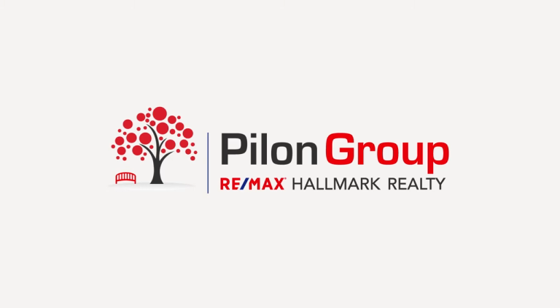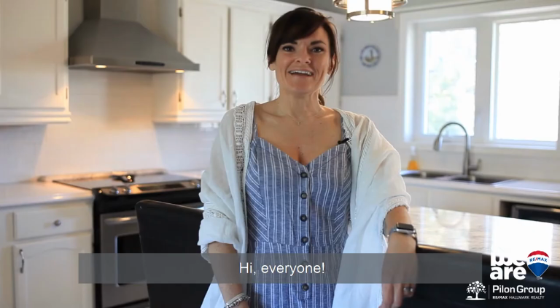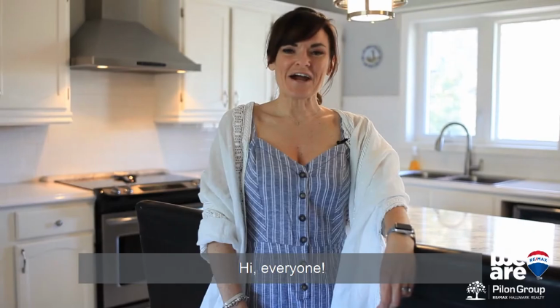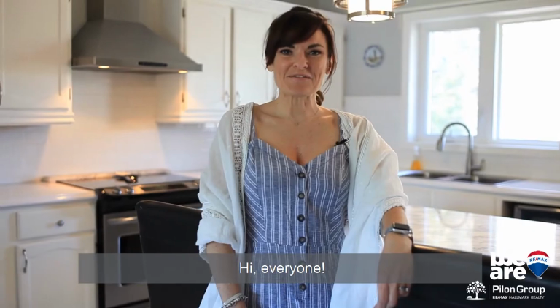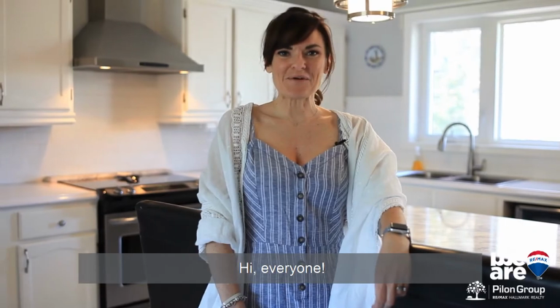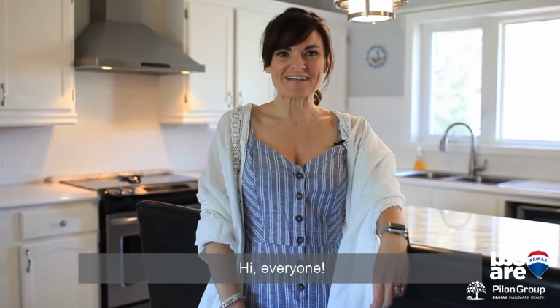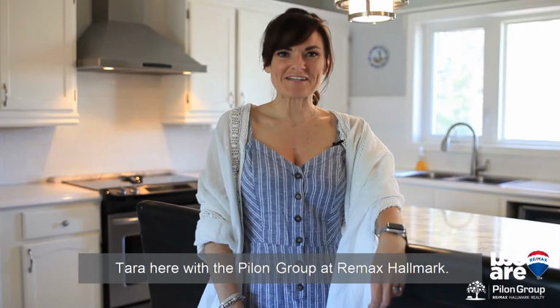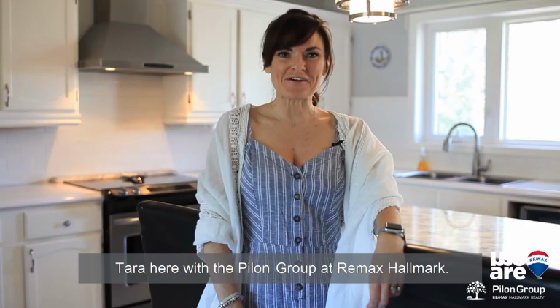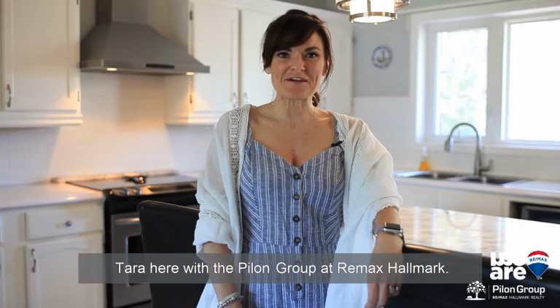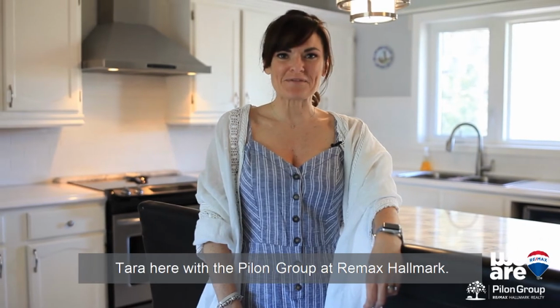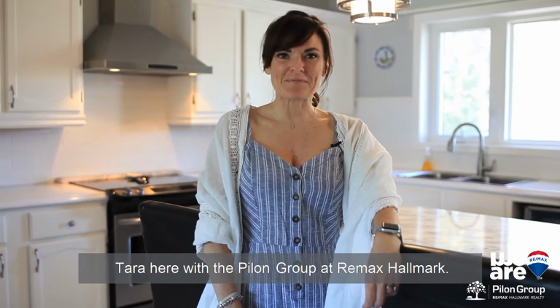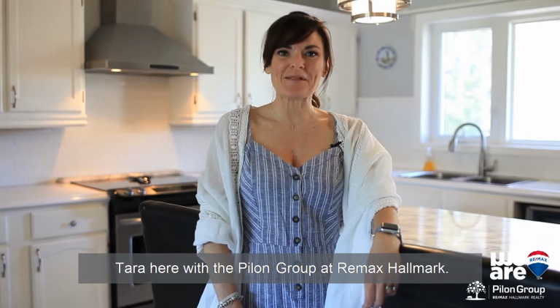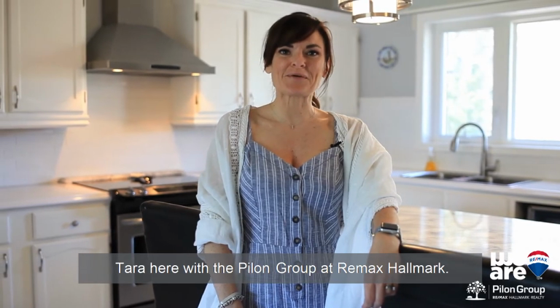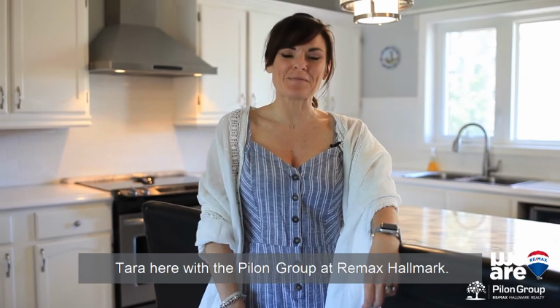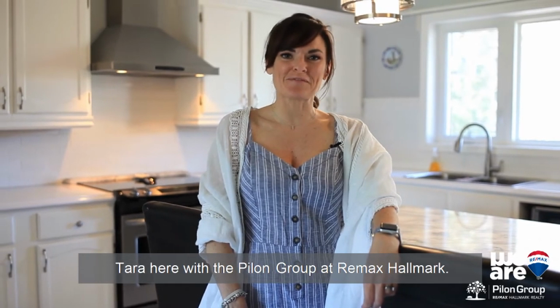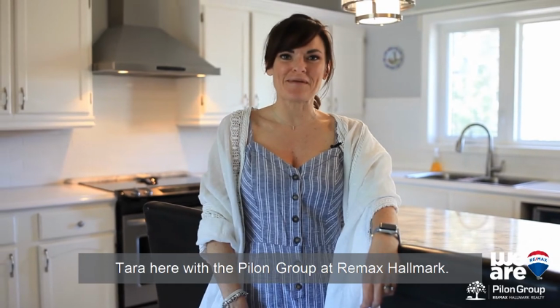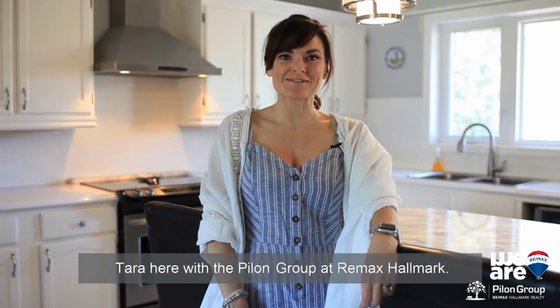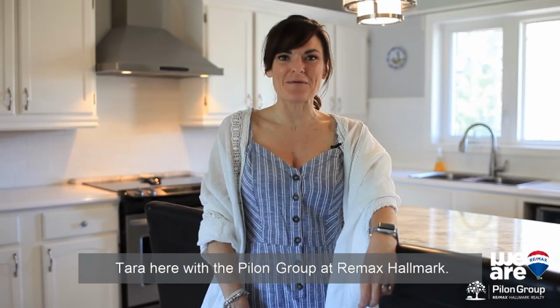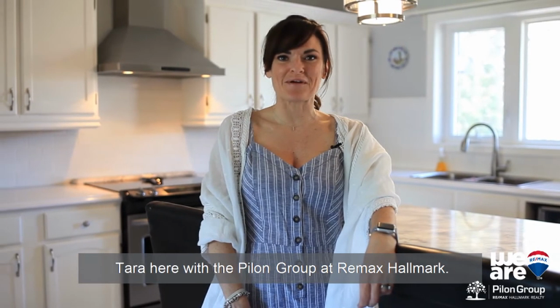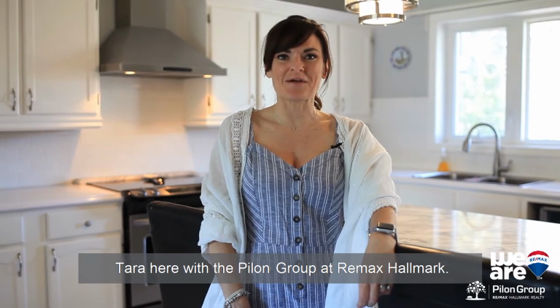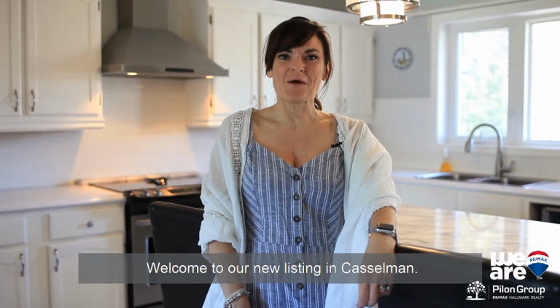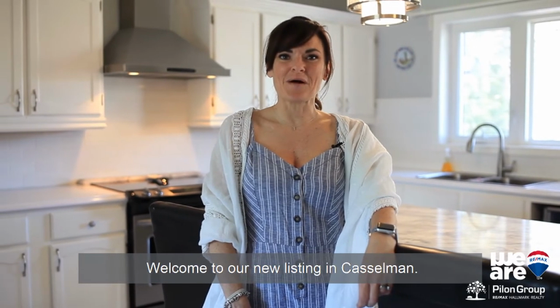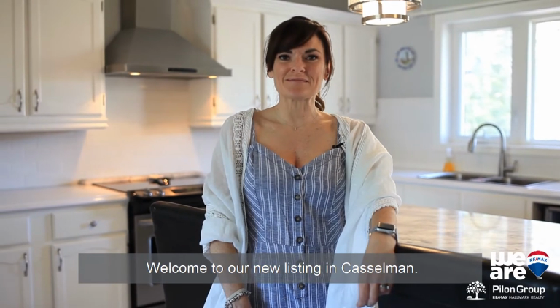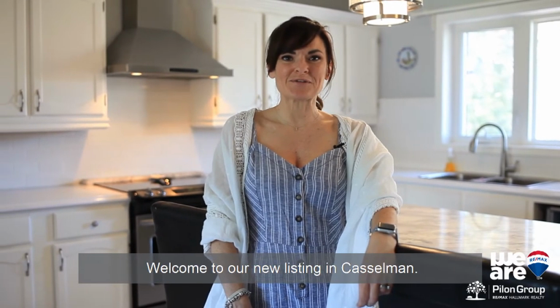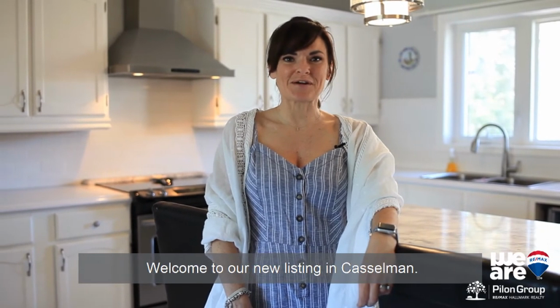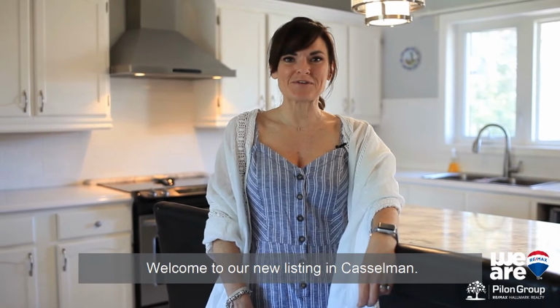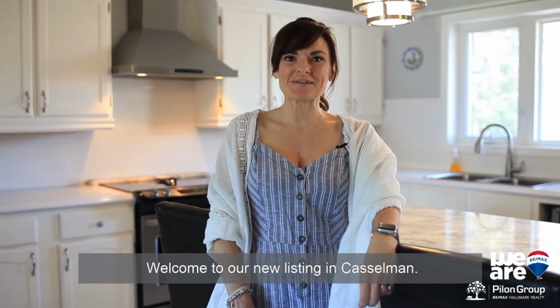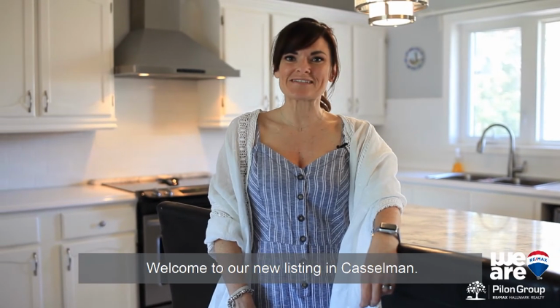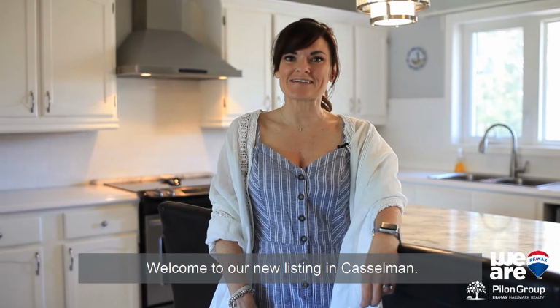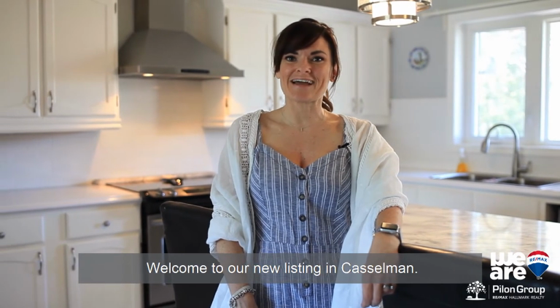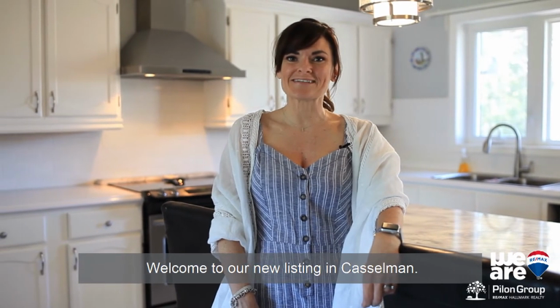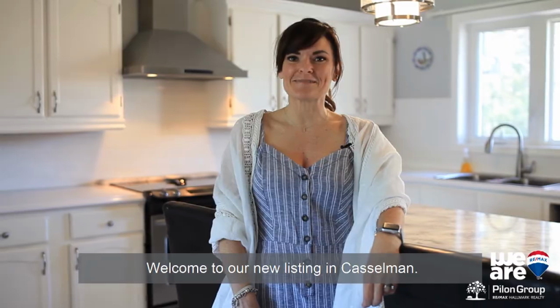Hi everyone, Tara here with the Pilon Group at RE-MAX Hallmark. Welcome to our new listing in Castleman.